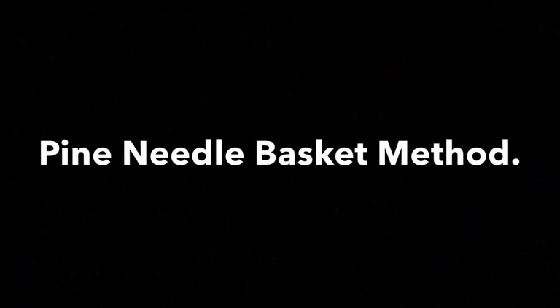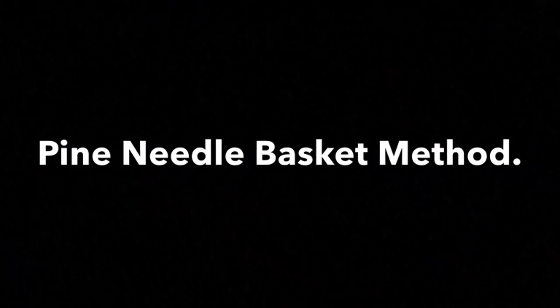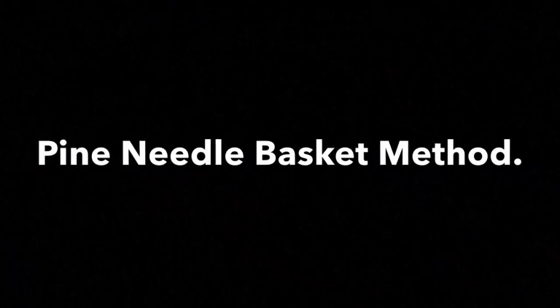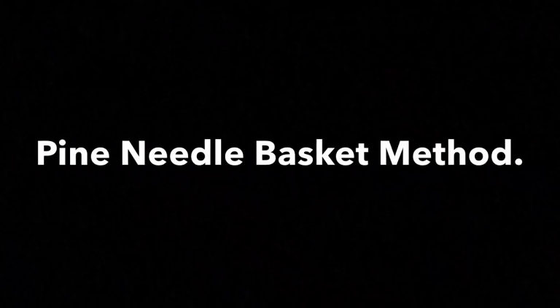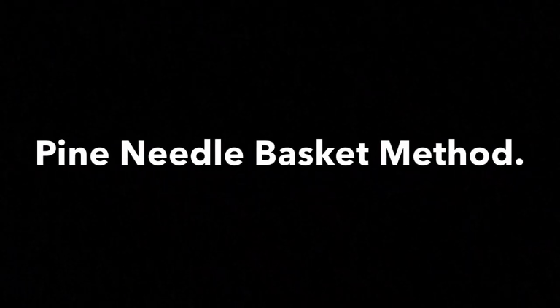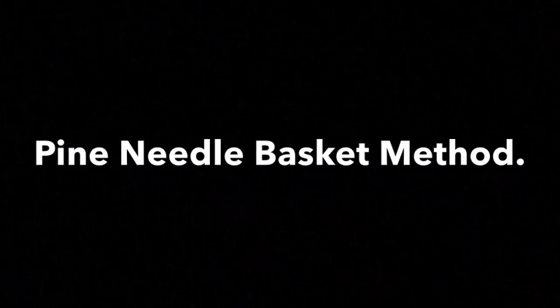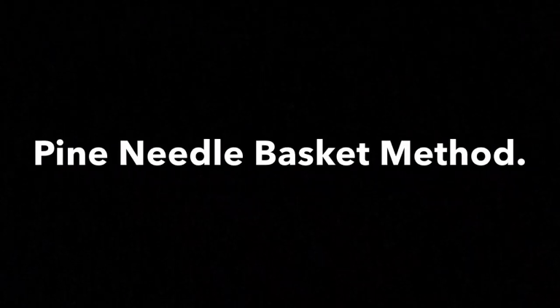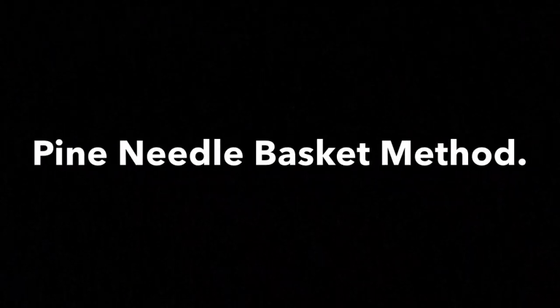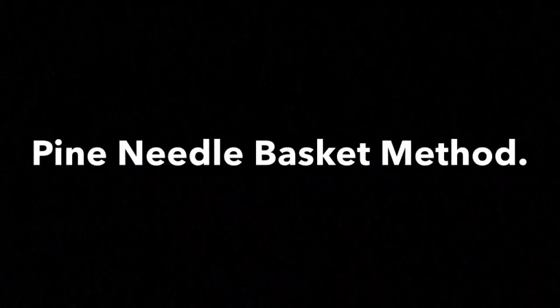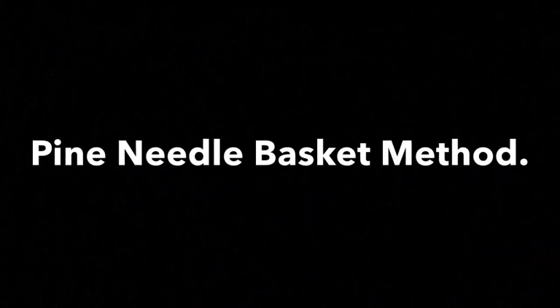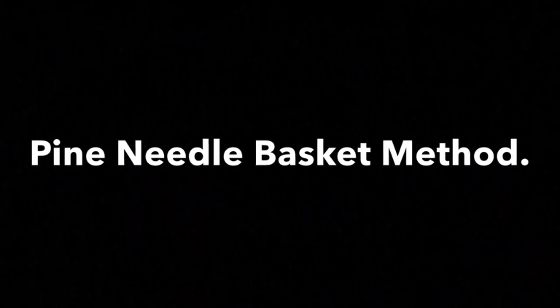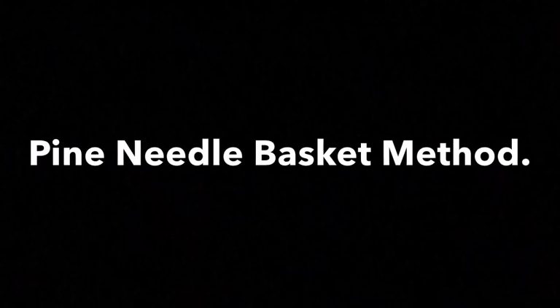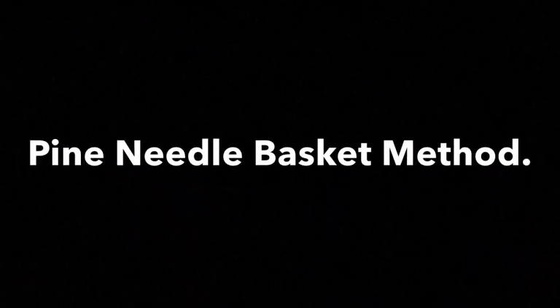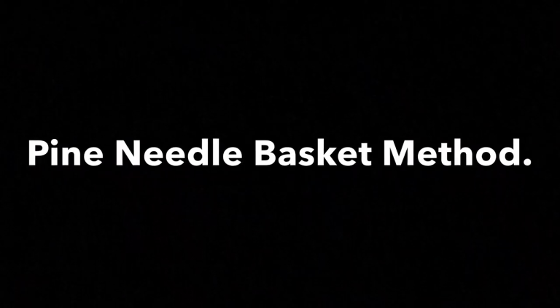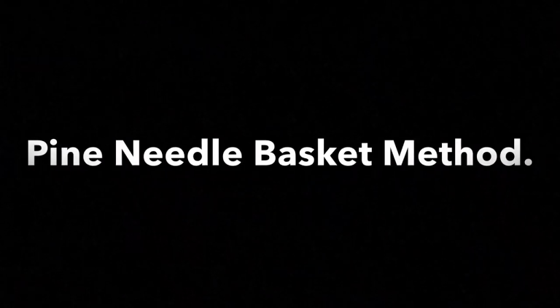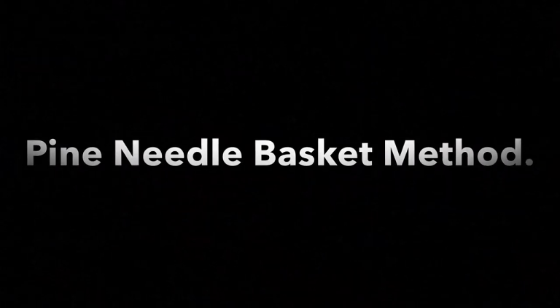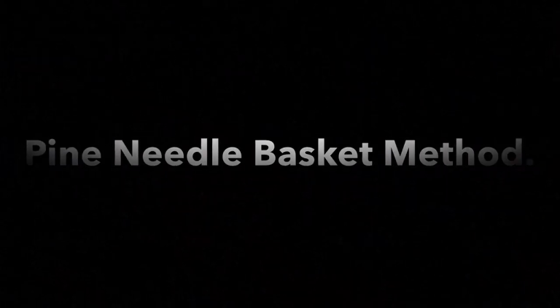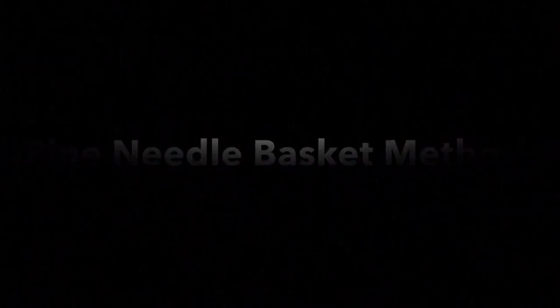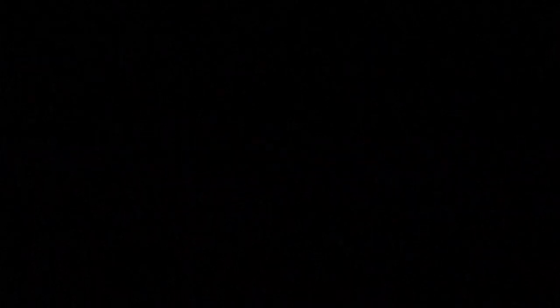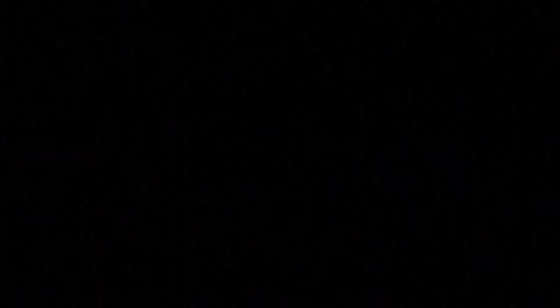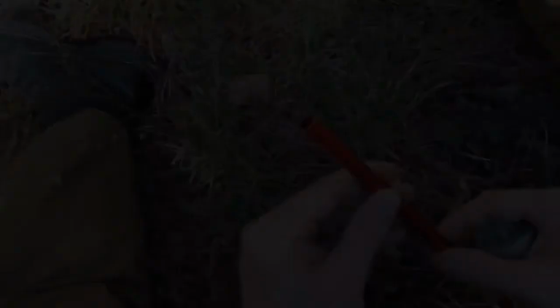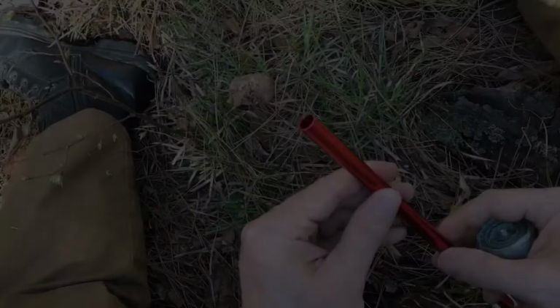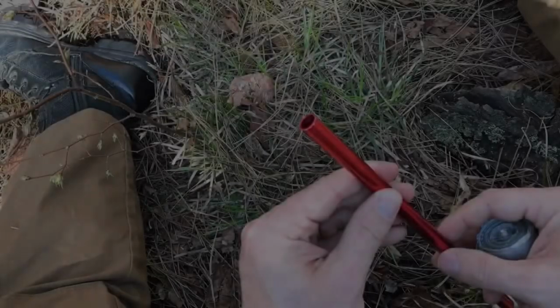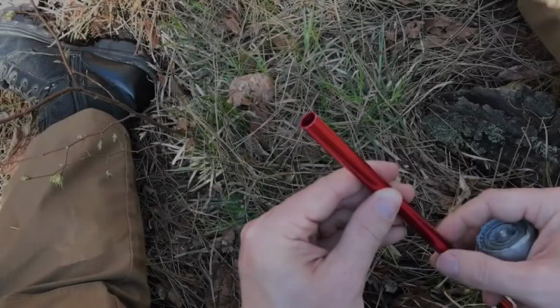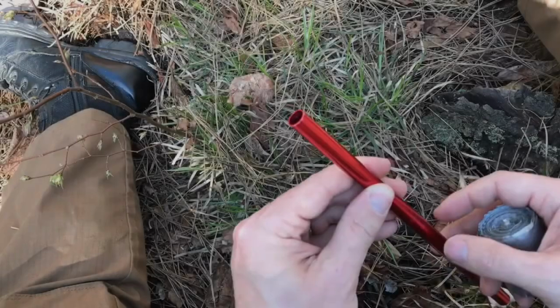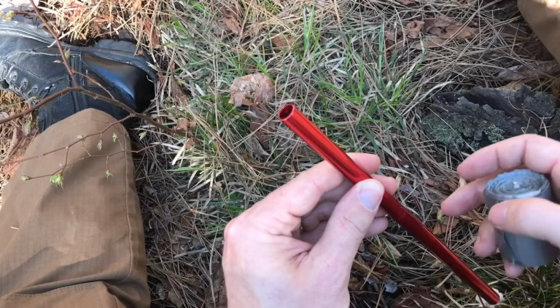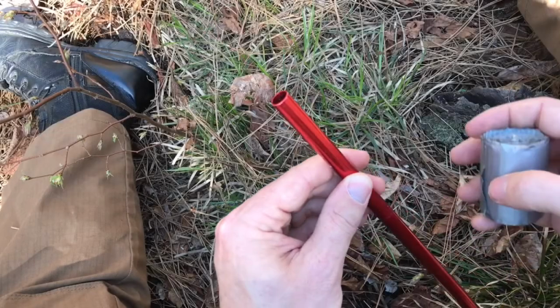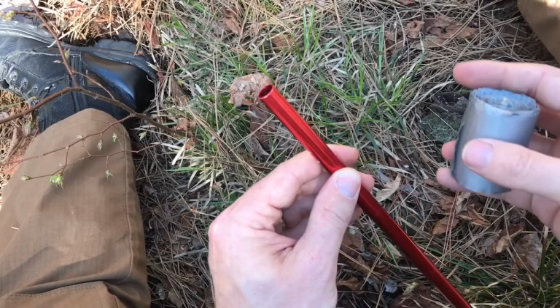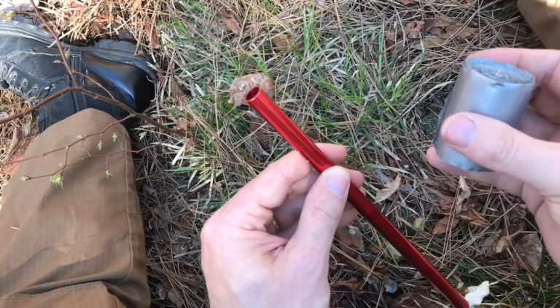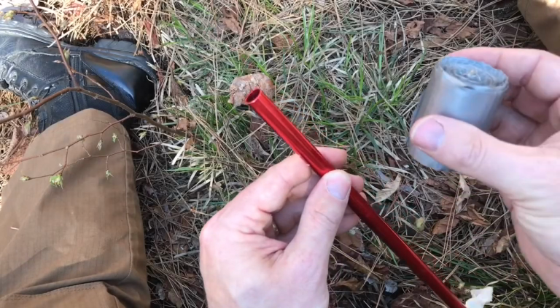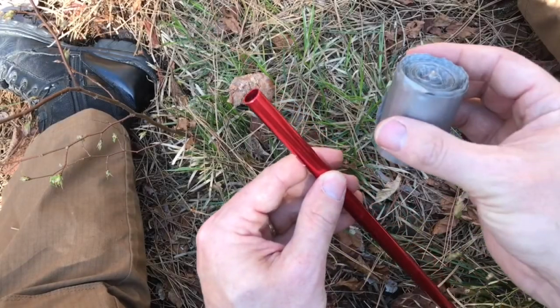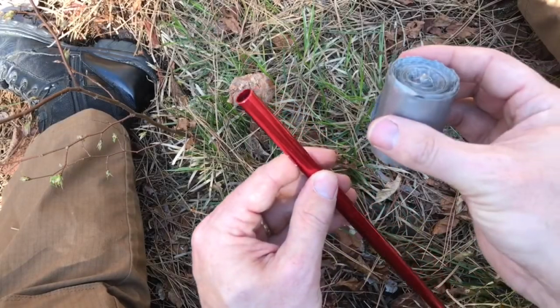Welcome everybody. Today we're gonna practice something I first saw on Dave Canterbury's channel, but I'm sure it's been around a lot longer than that.